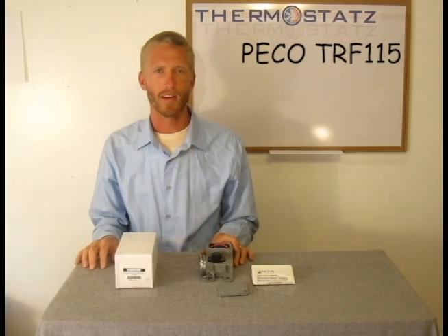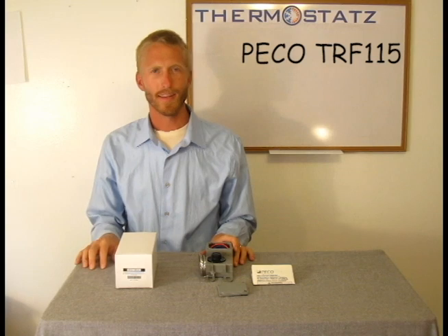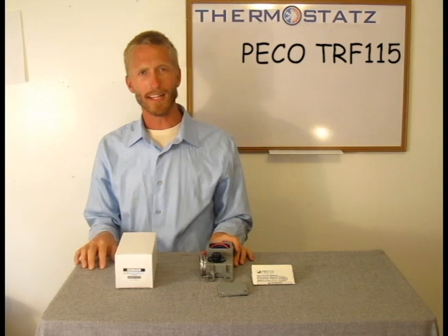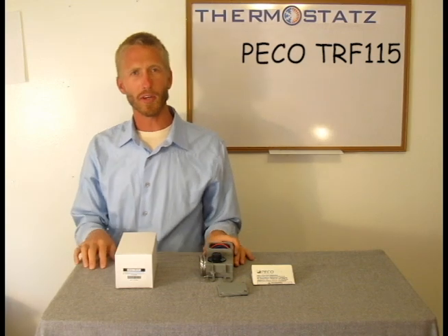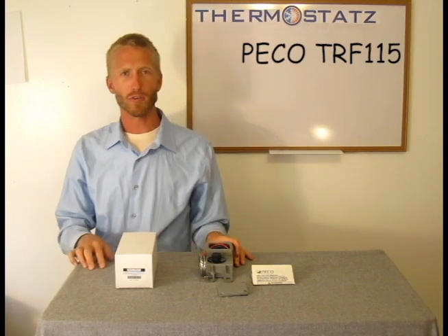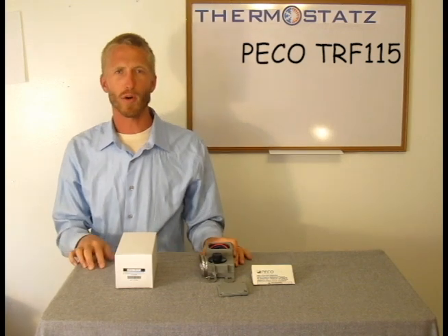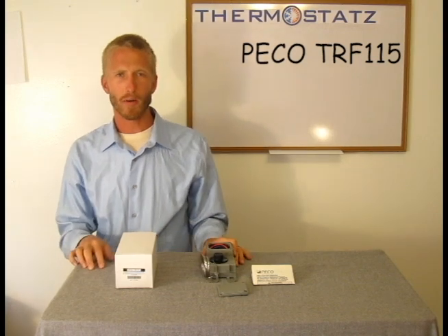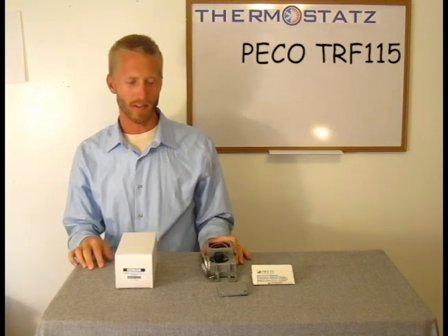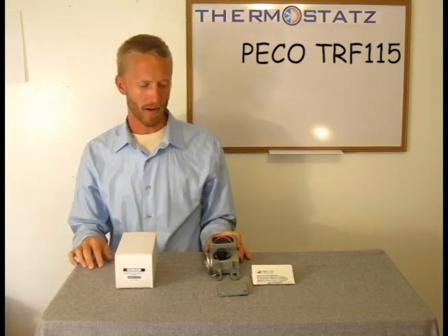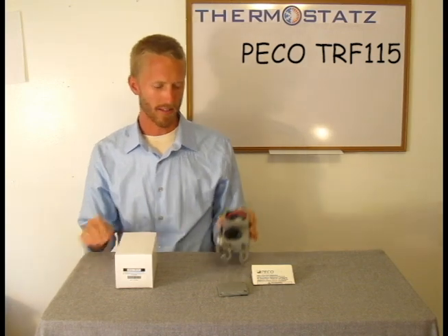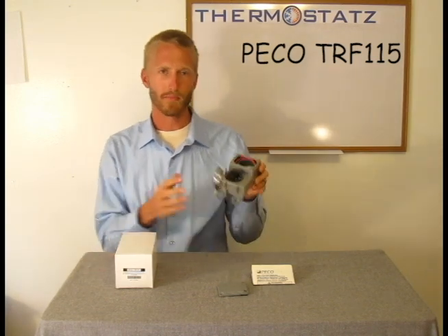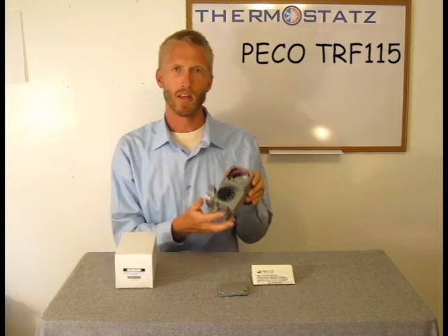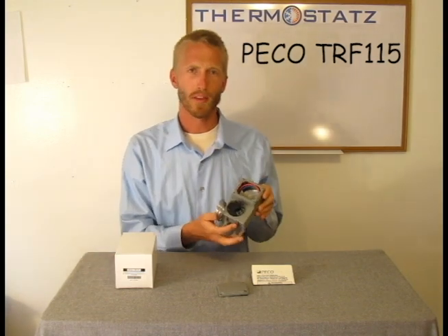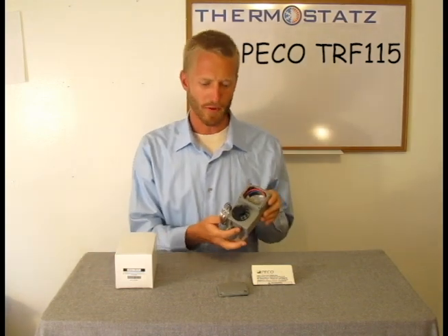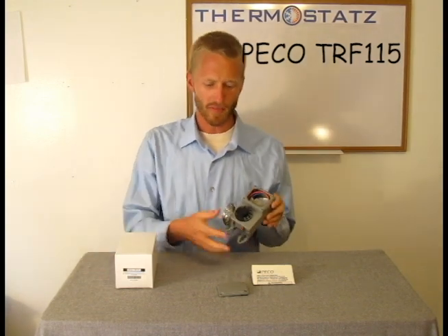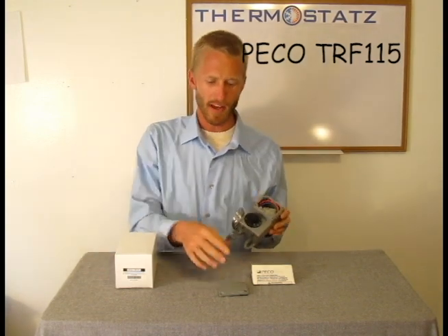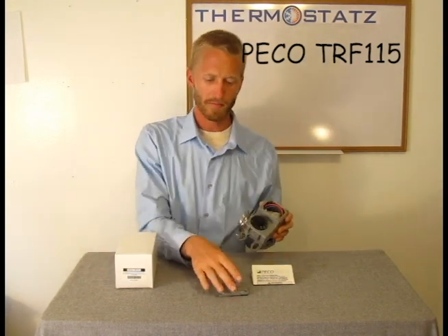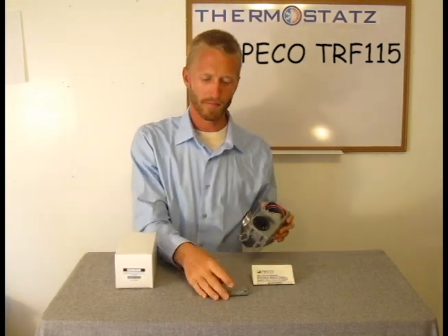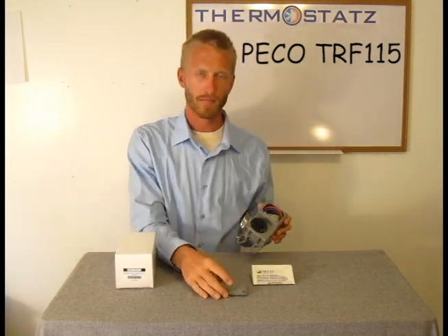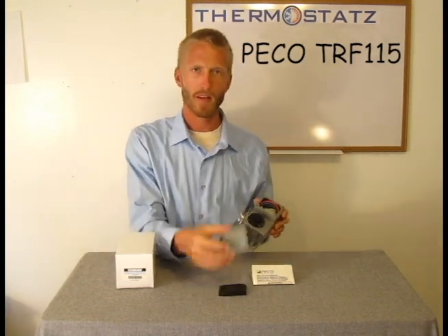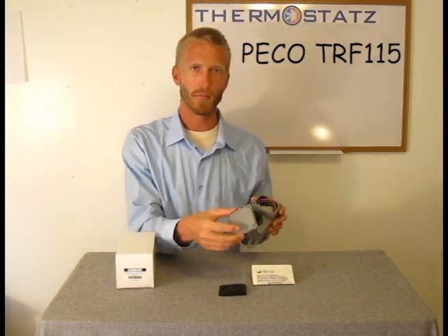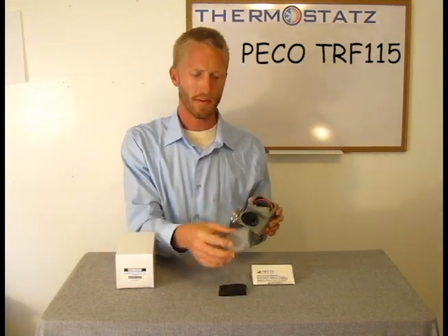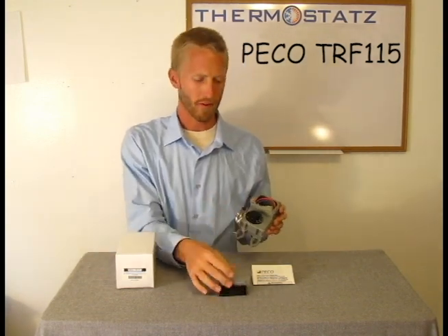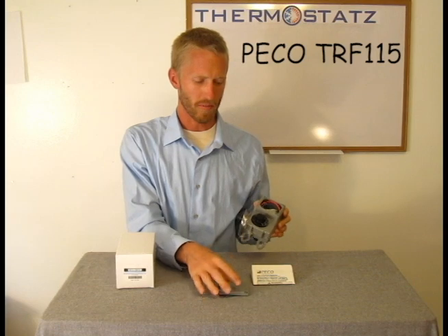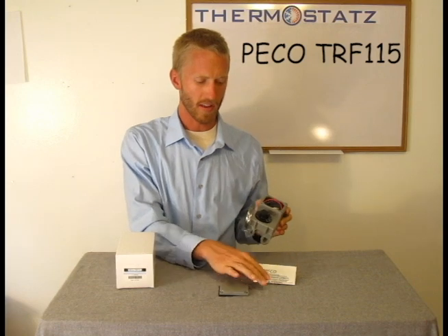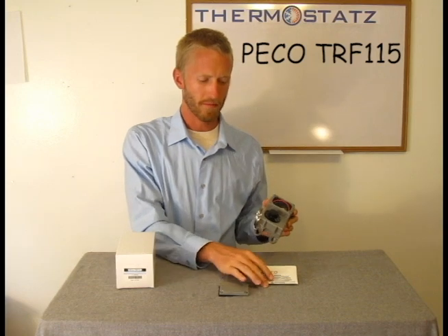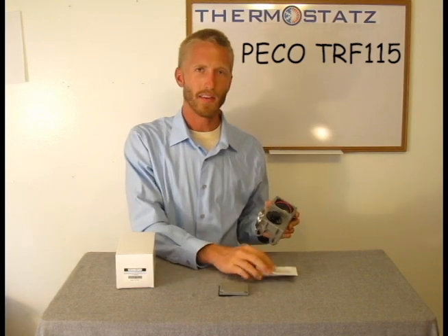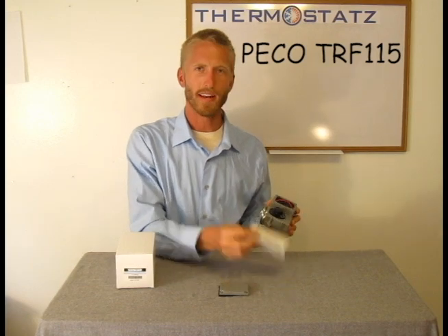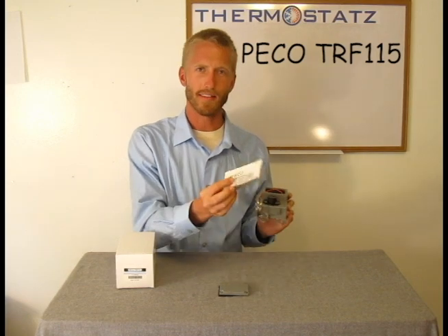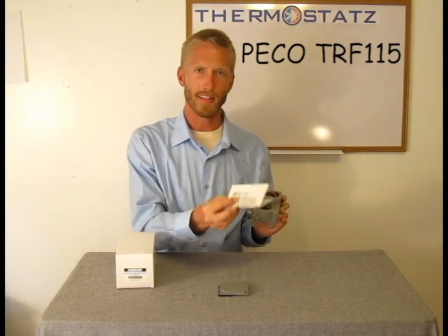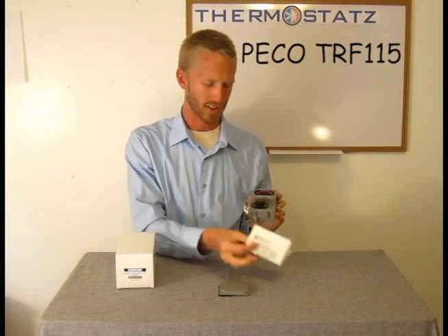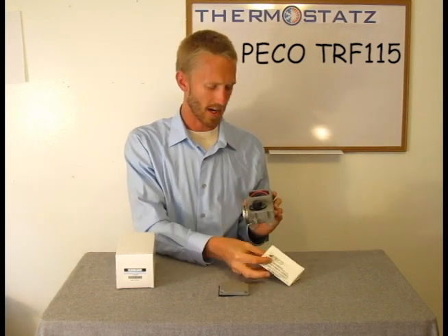Let me go over what comes in the box: the thermostat, the plate for the thermostat, and an installation guide.